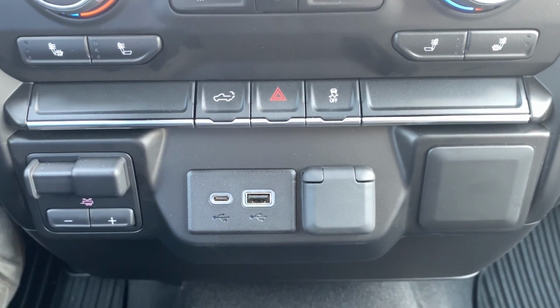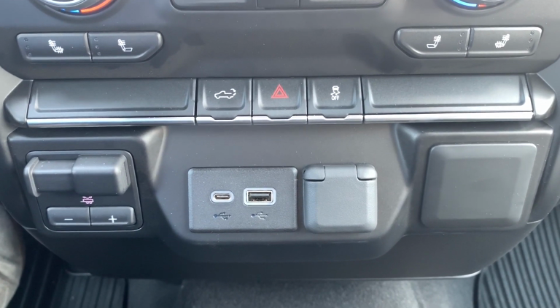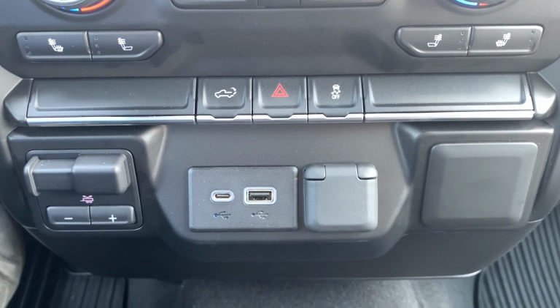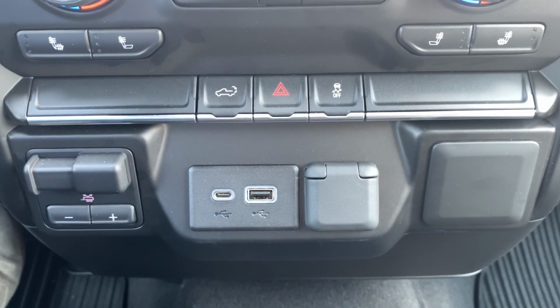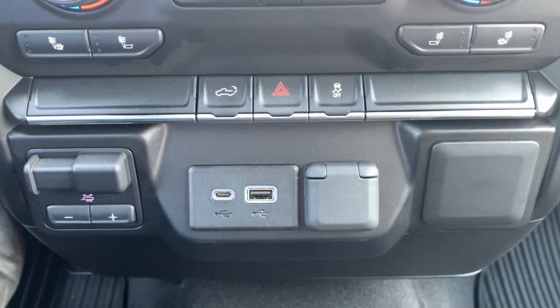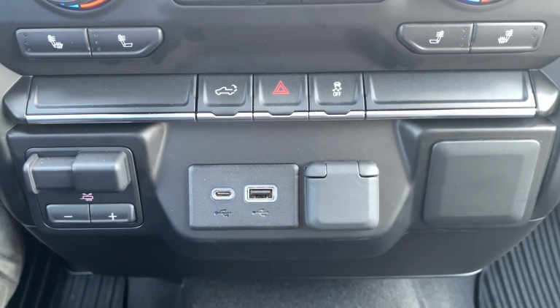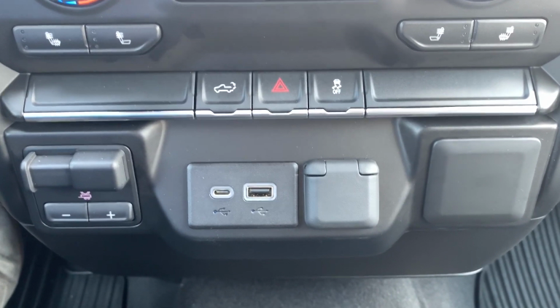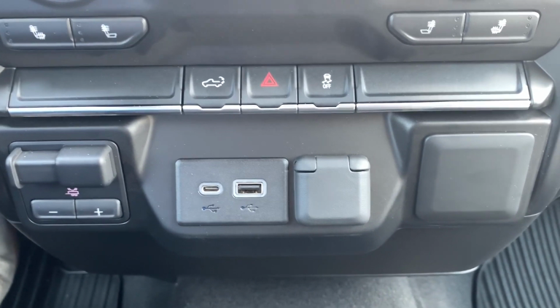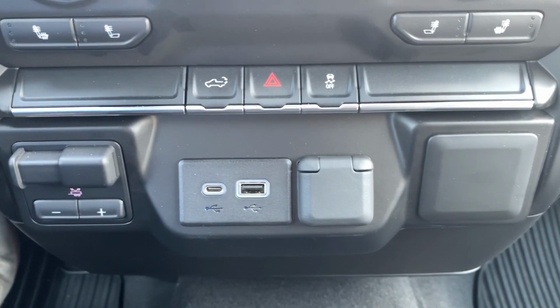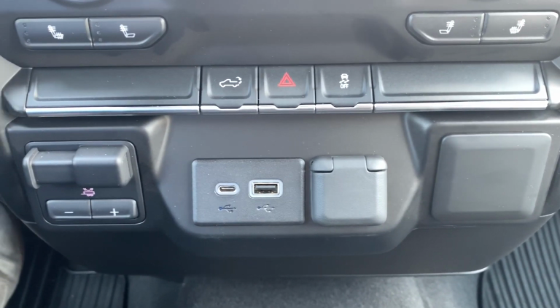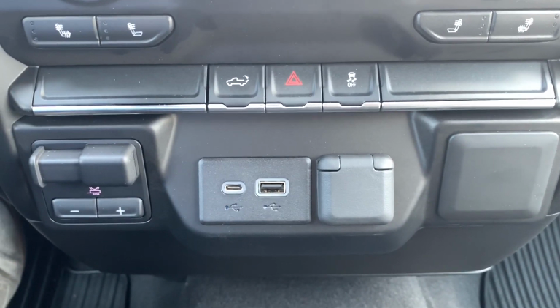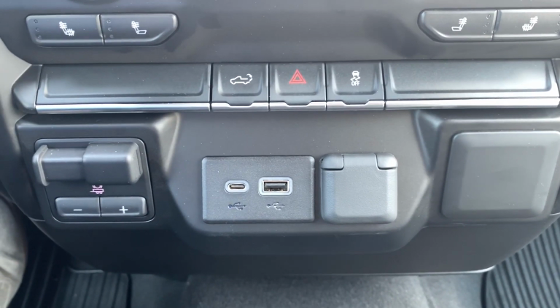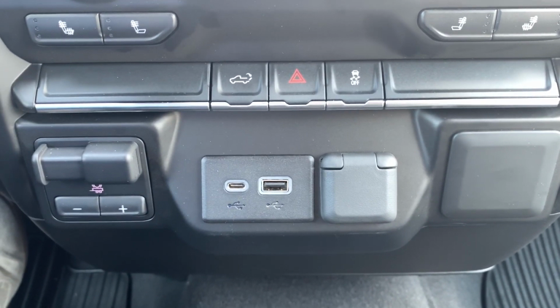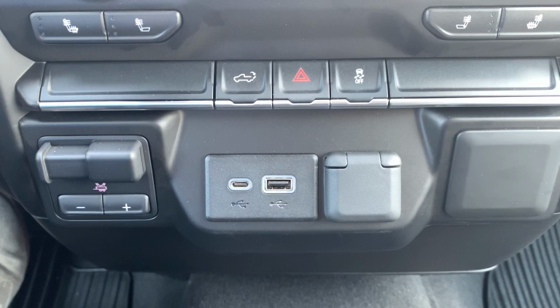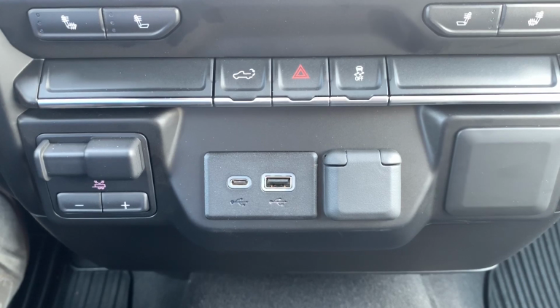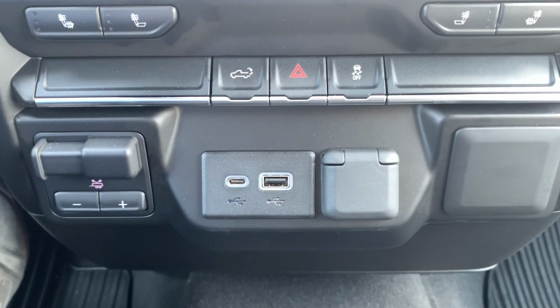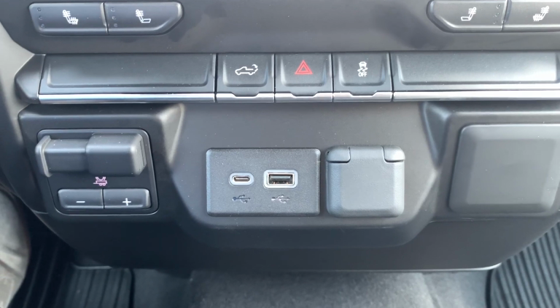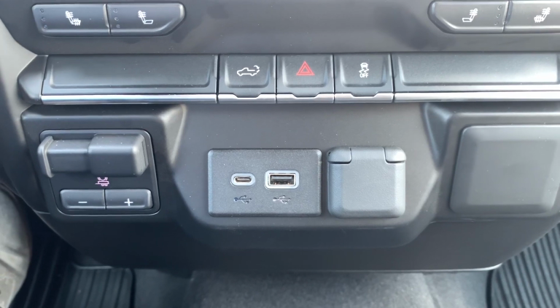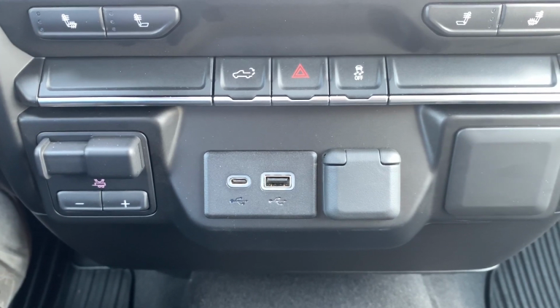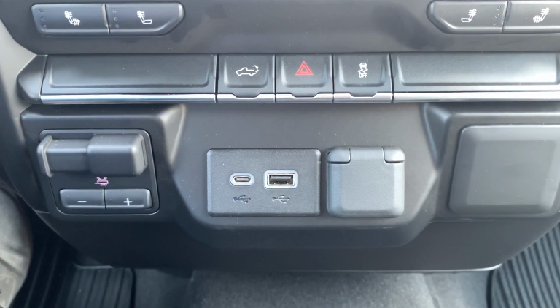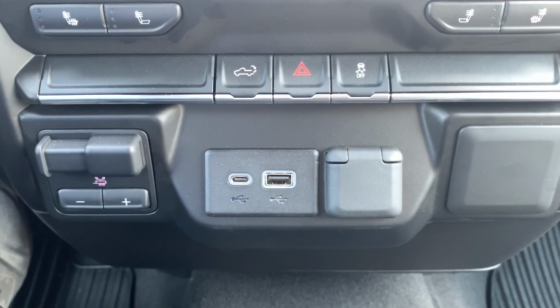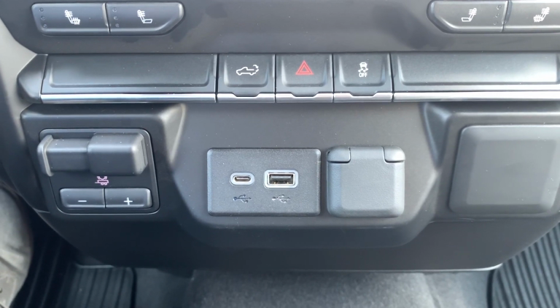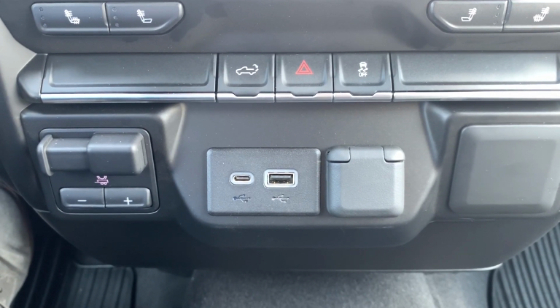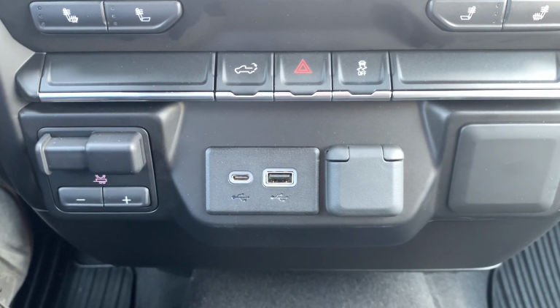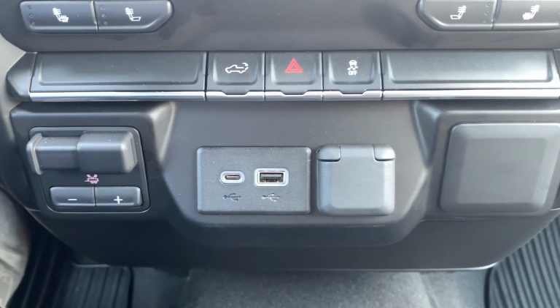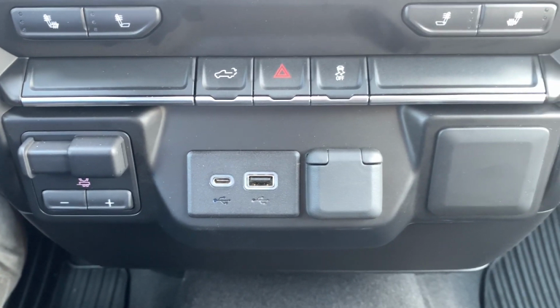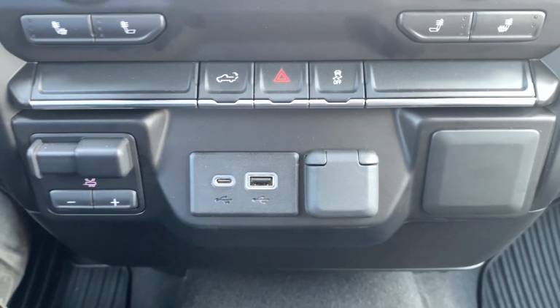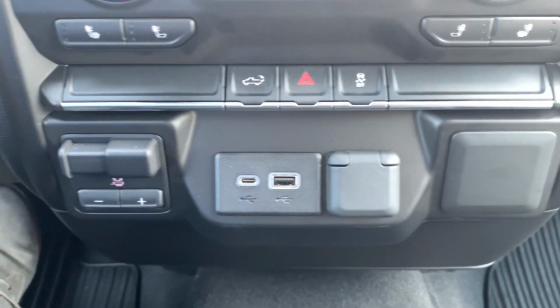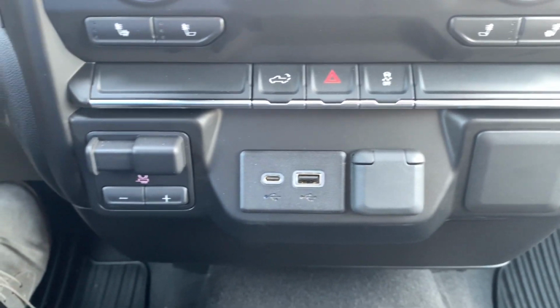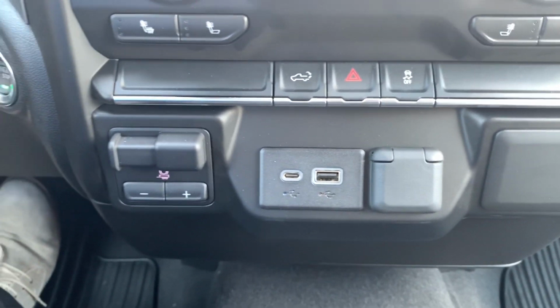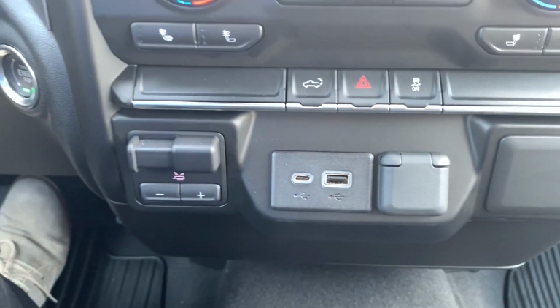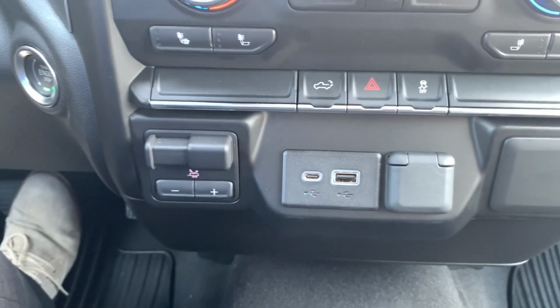On the left-hand side you have your trailer brake controller, a USB port, a USB-C port, and a 12-volt power outlet.